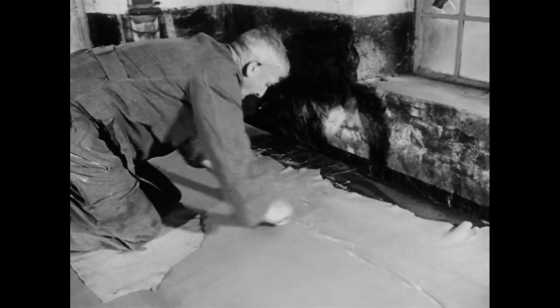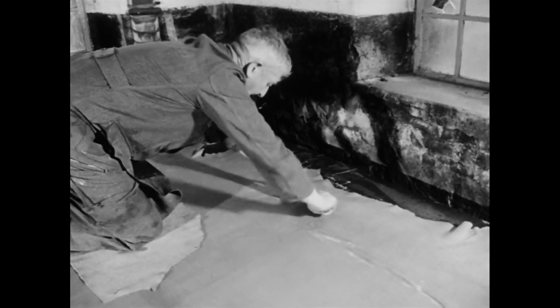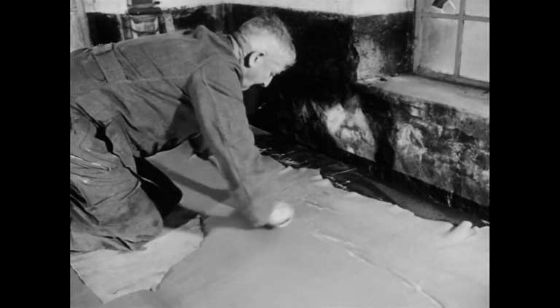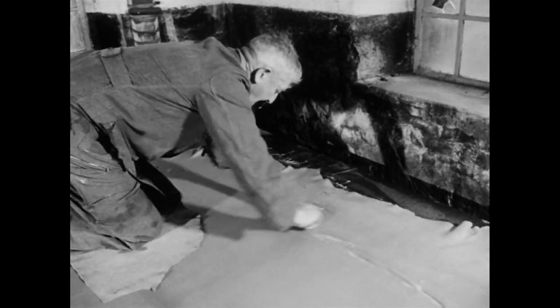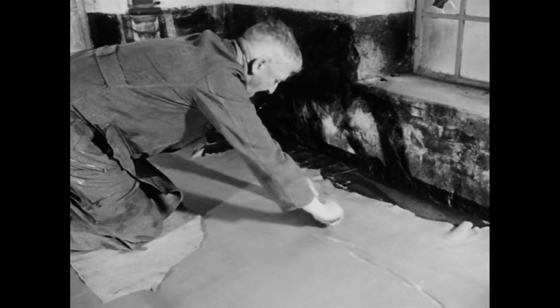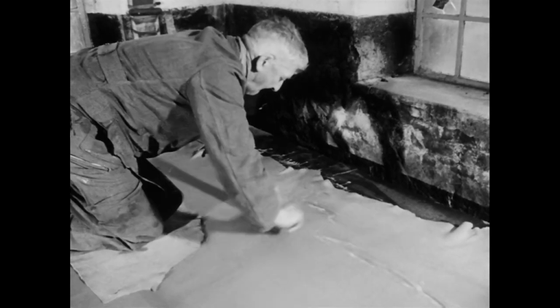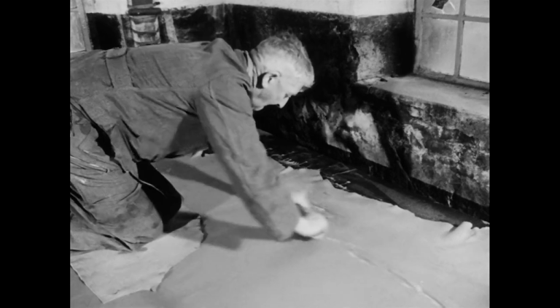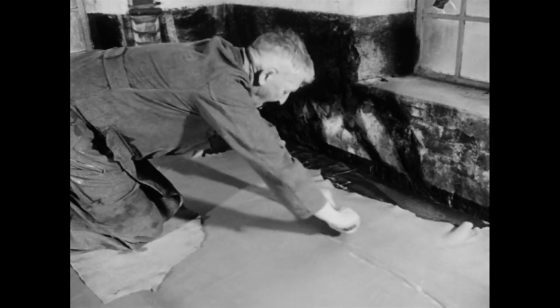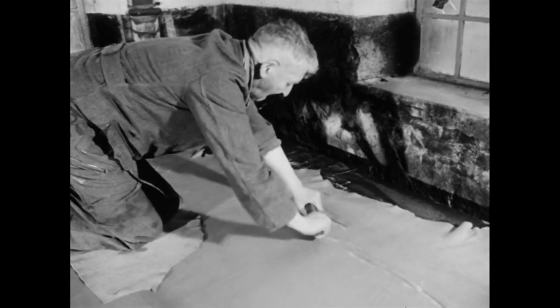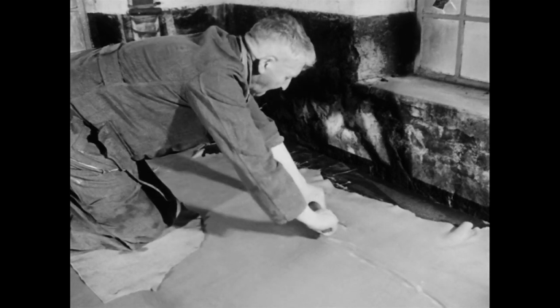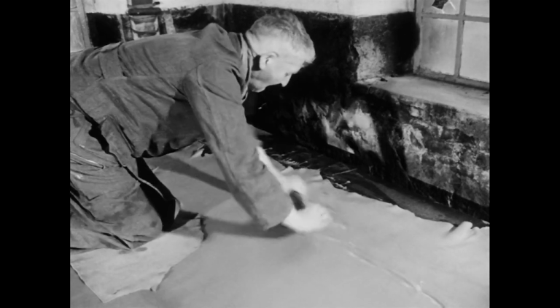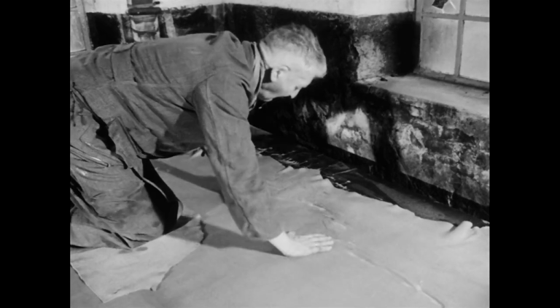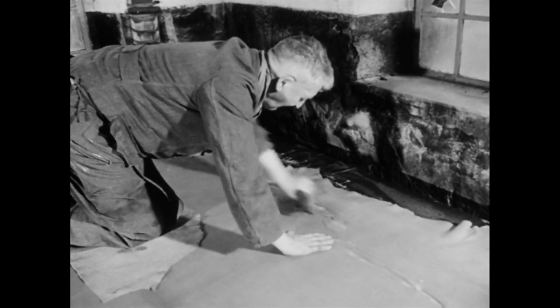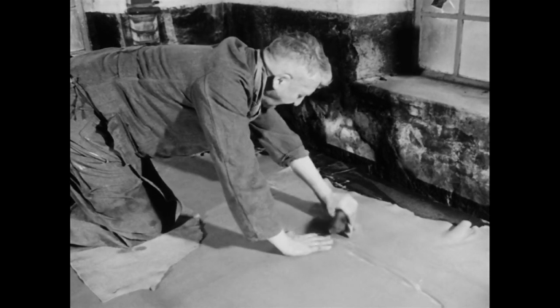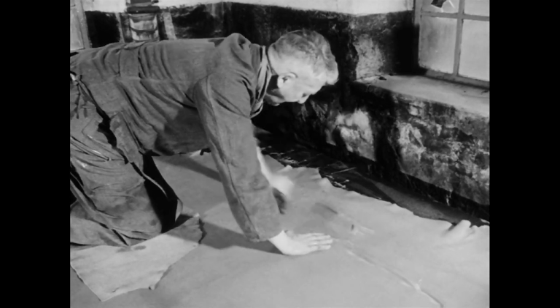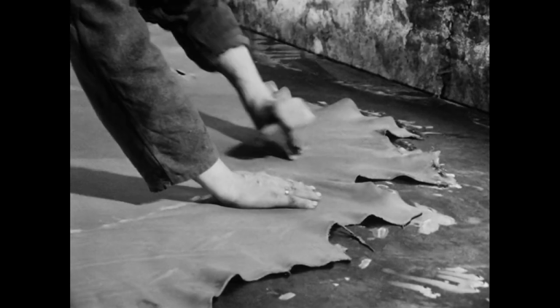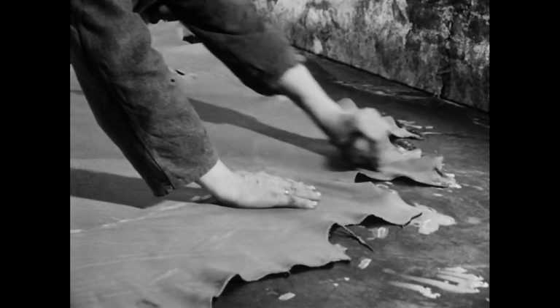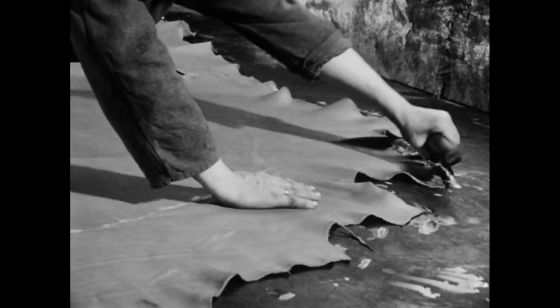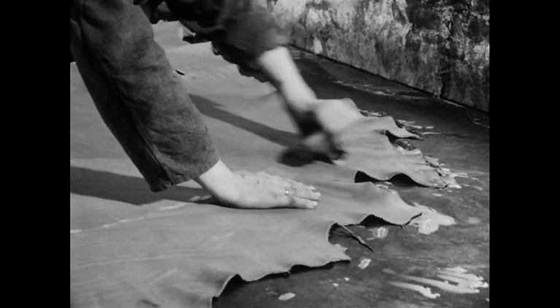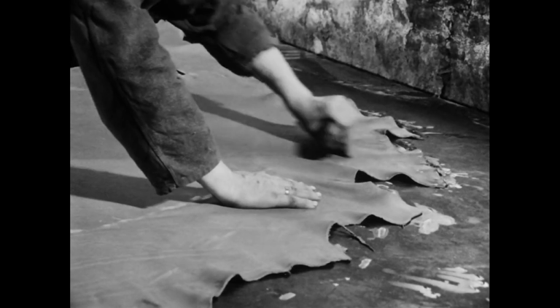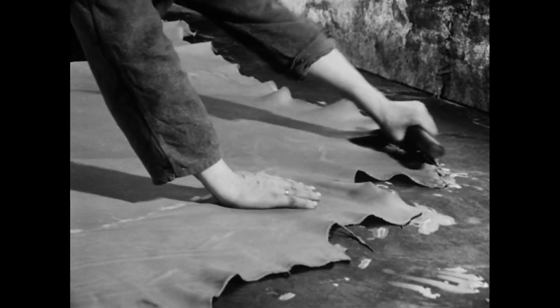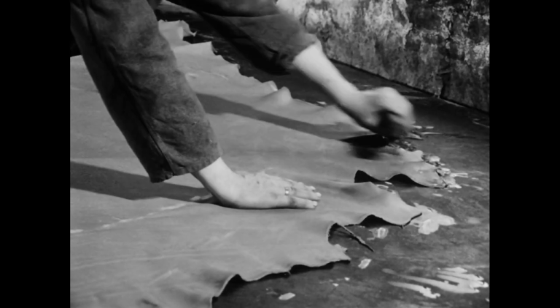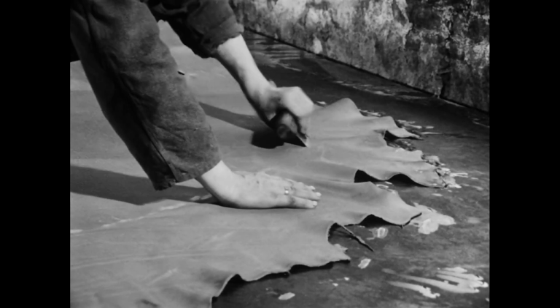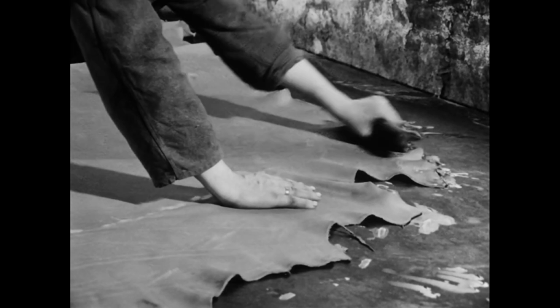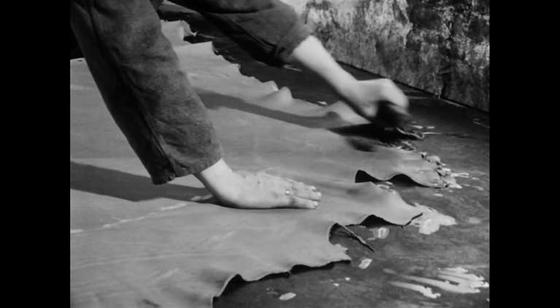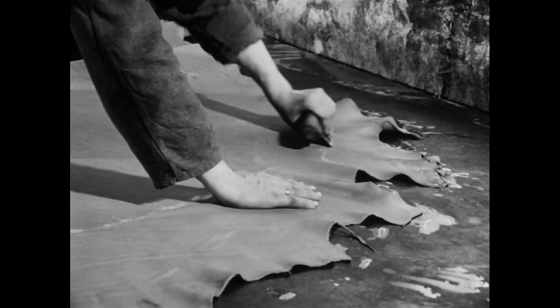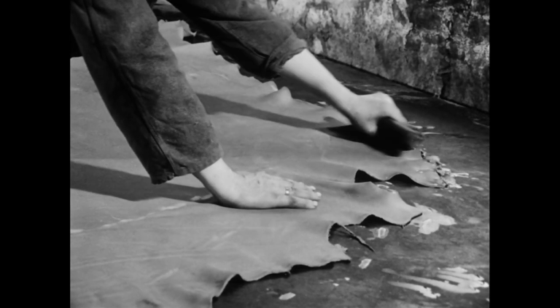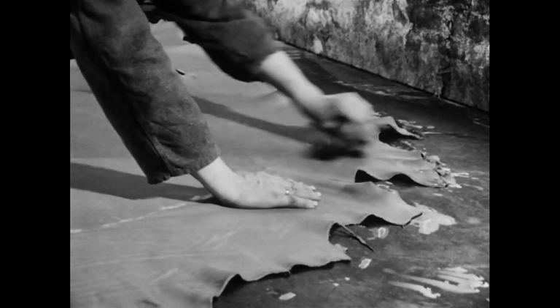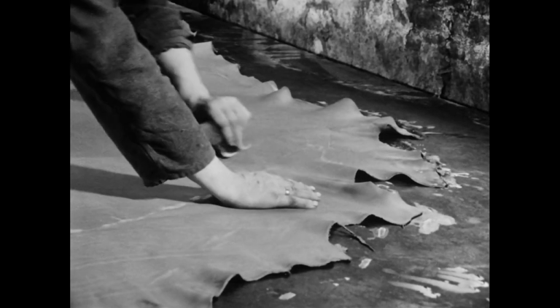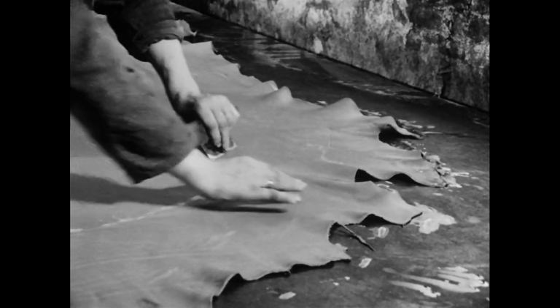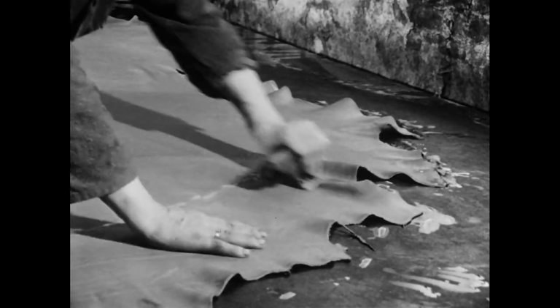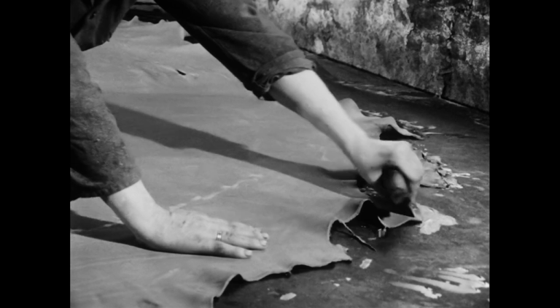Mit starkem Druck presst er die restliche Gerbbrühe, Talg und Wasser aus der Haut.